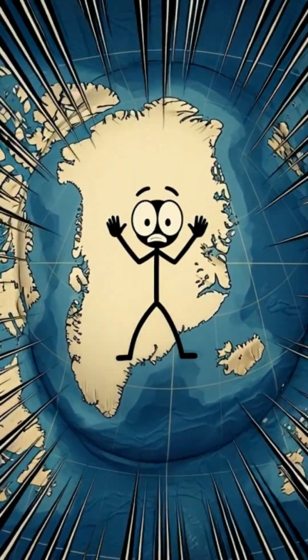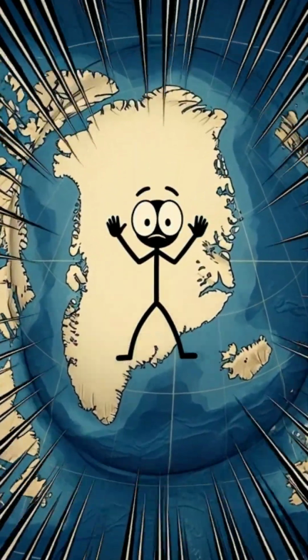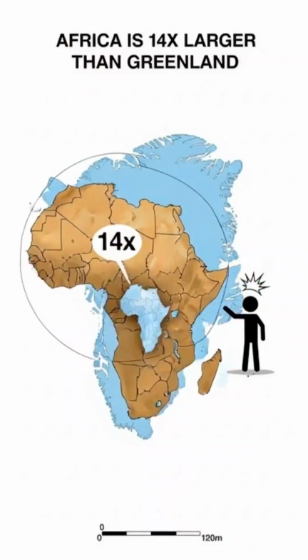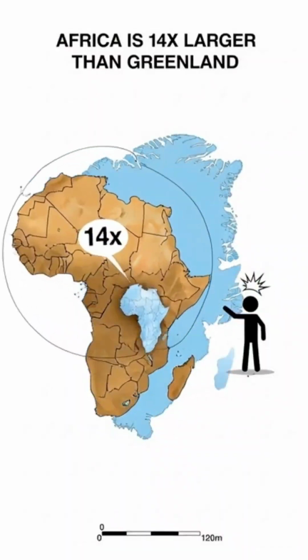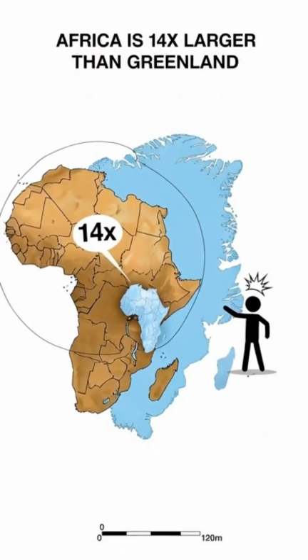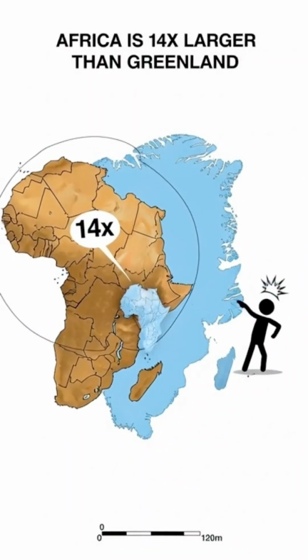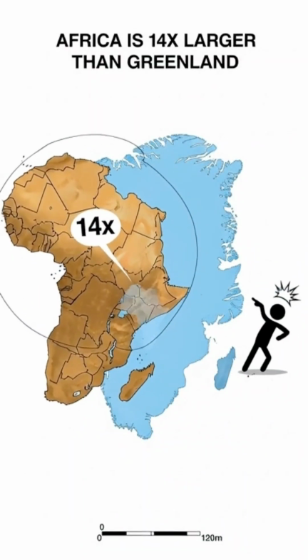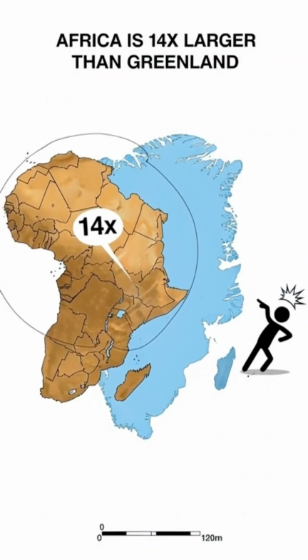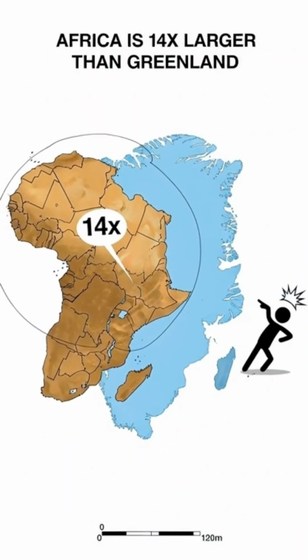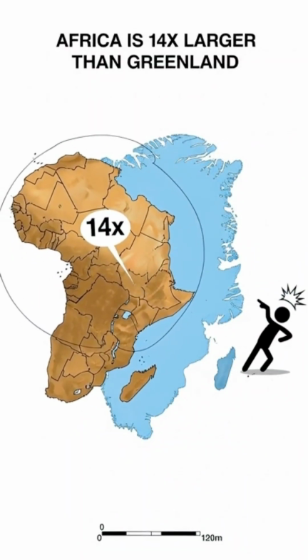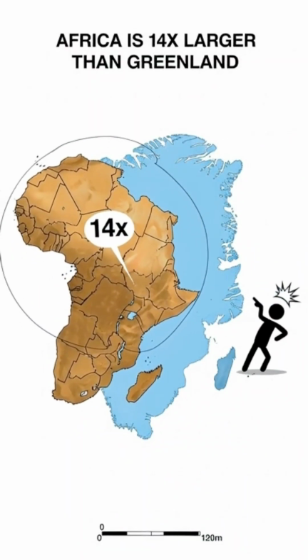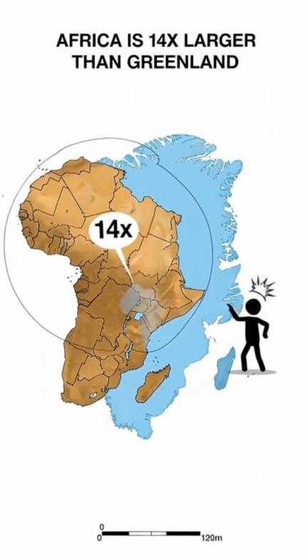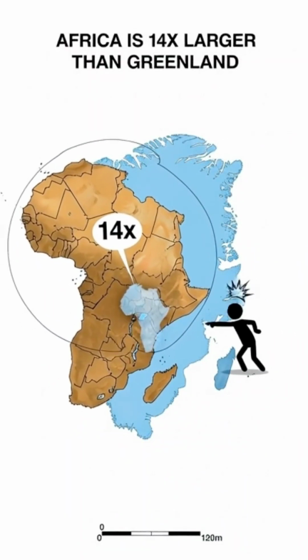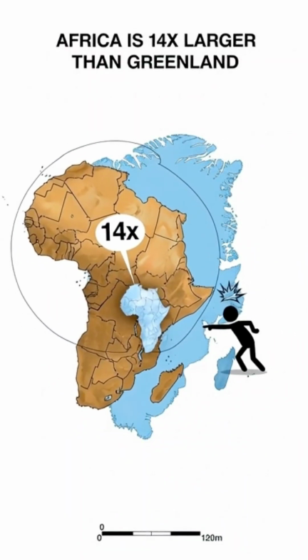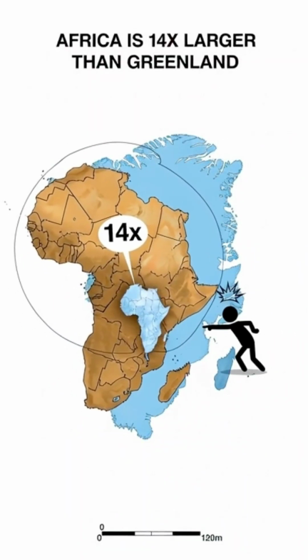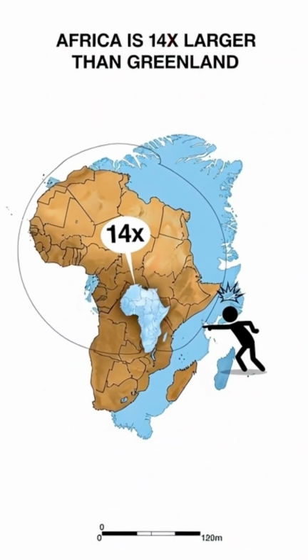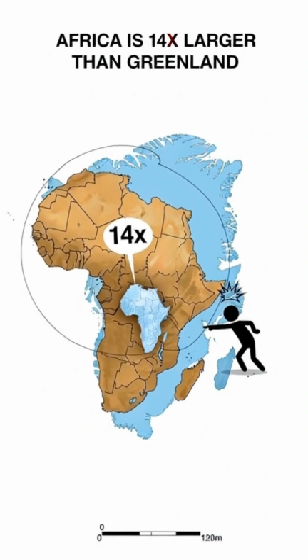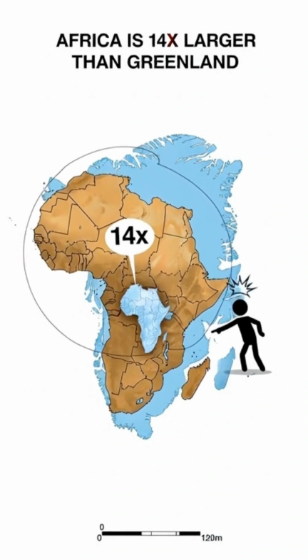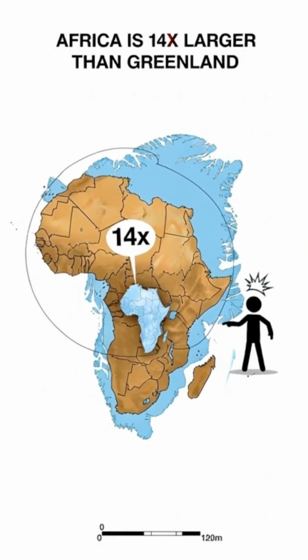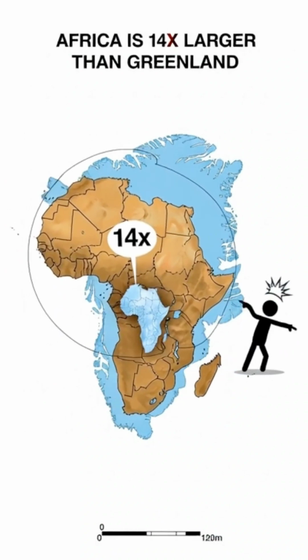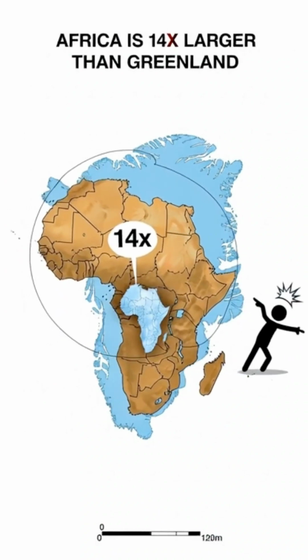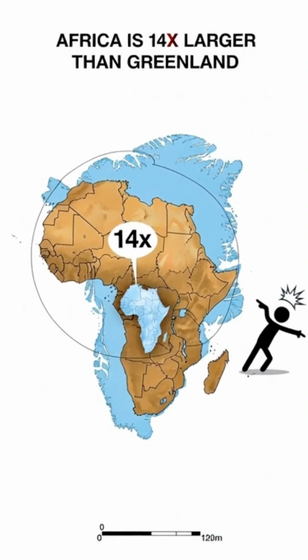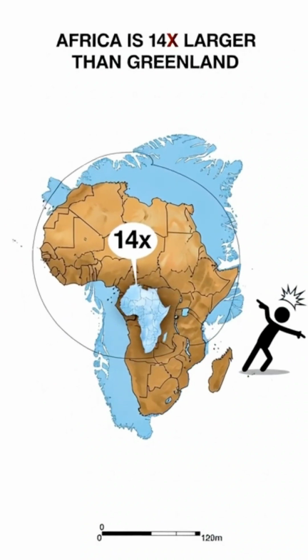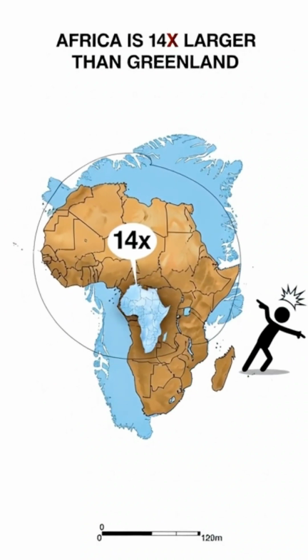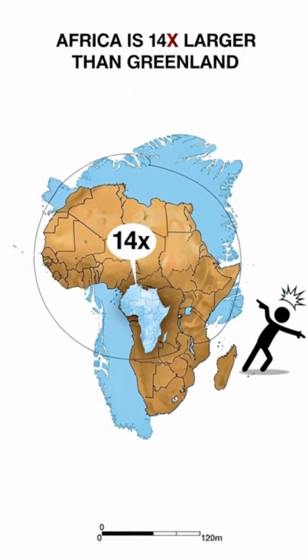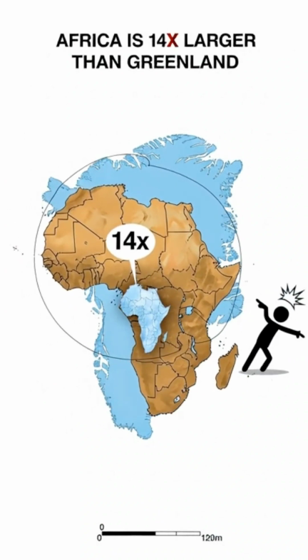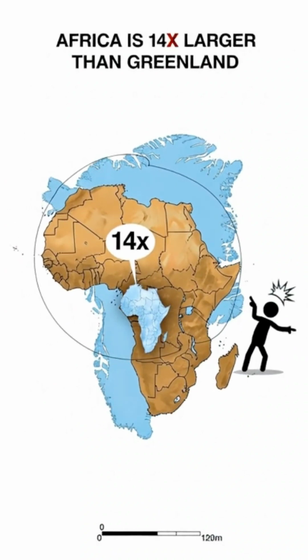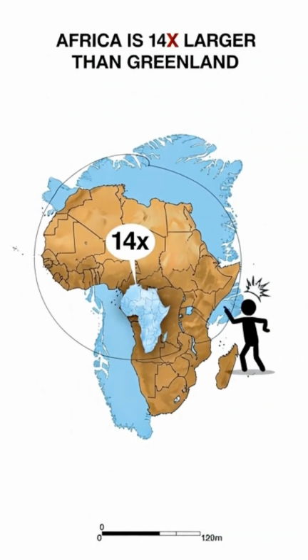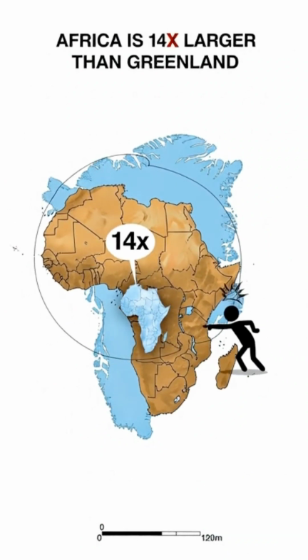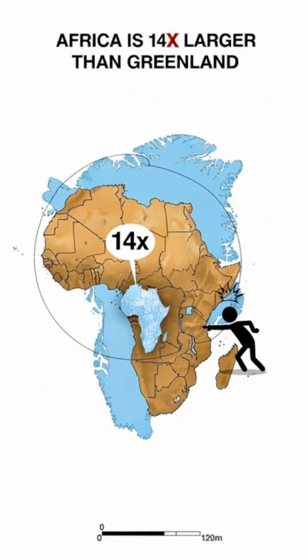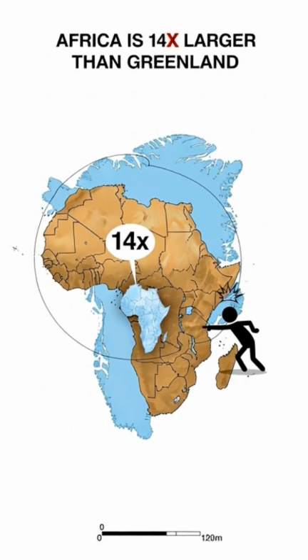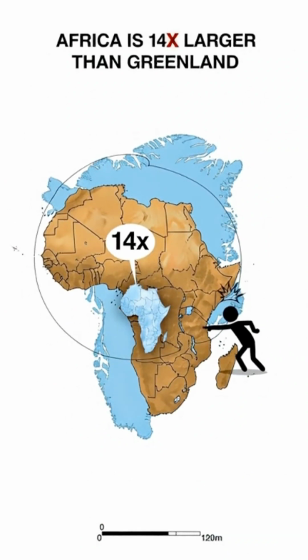Africa overlay dwarfs Greenland. In reality, Africa is 14 times bigger.